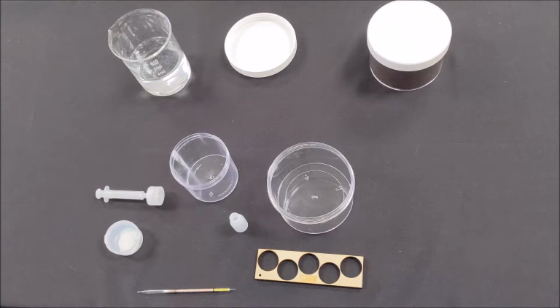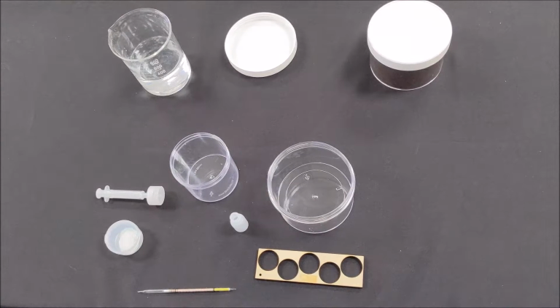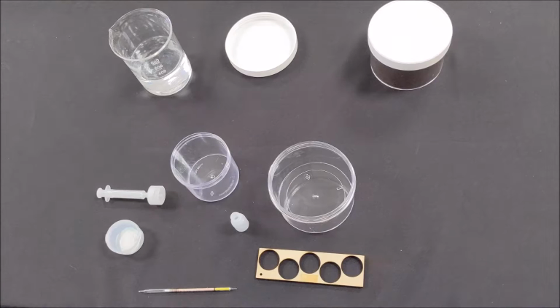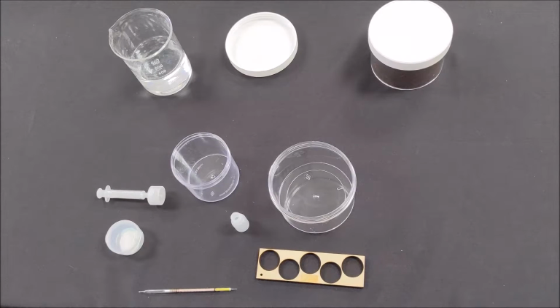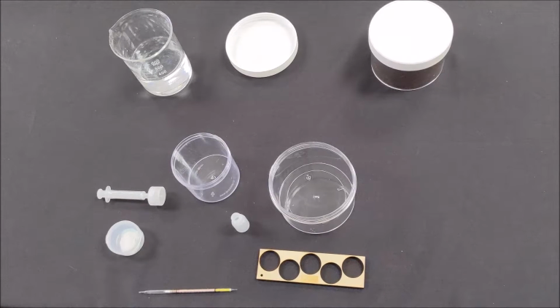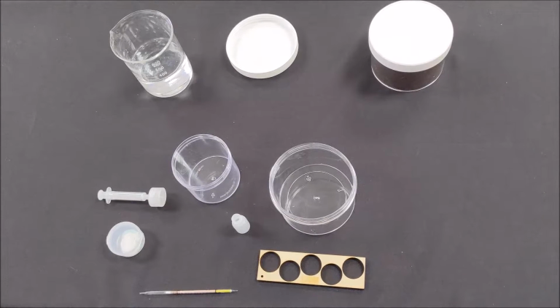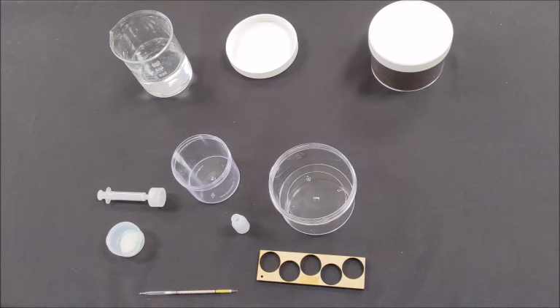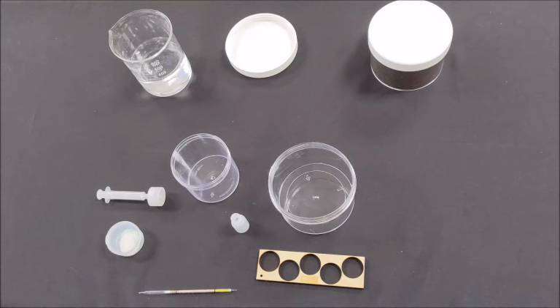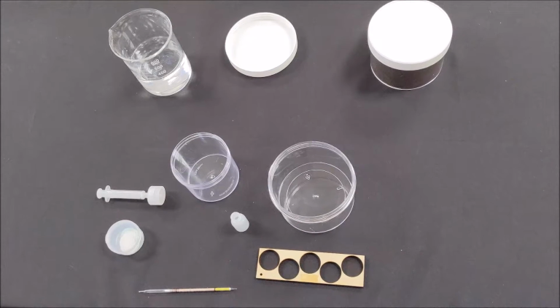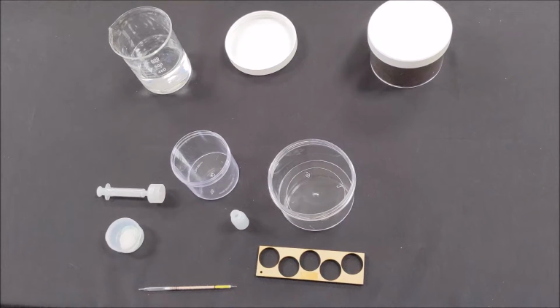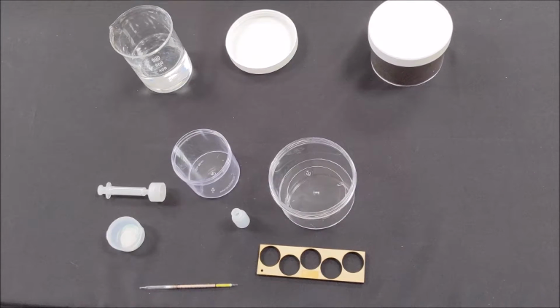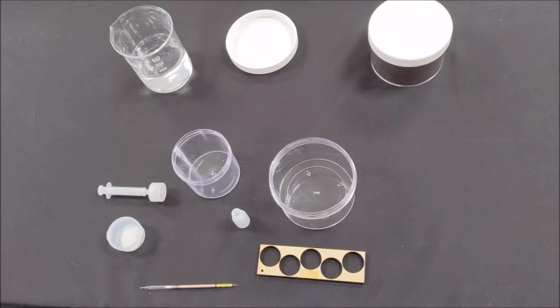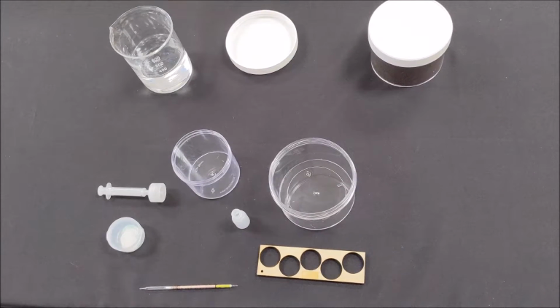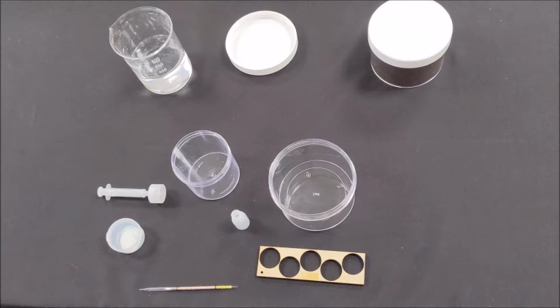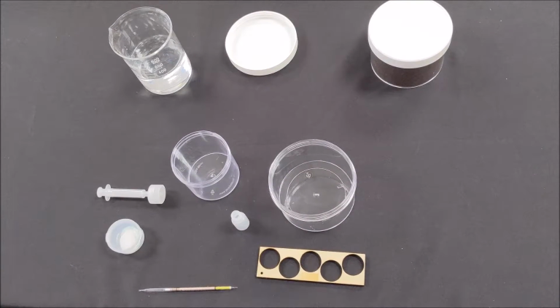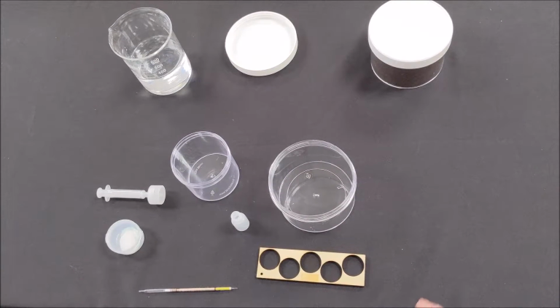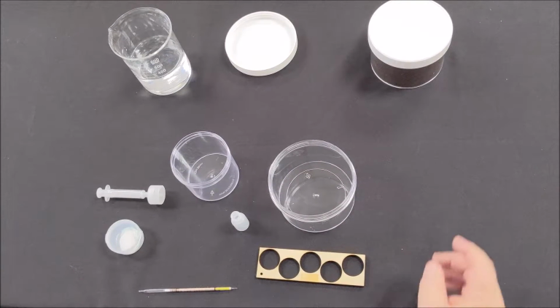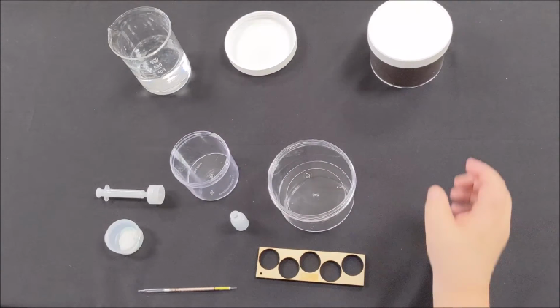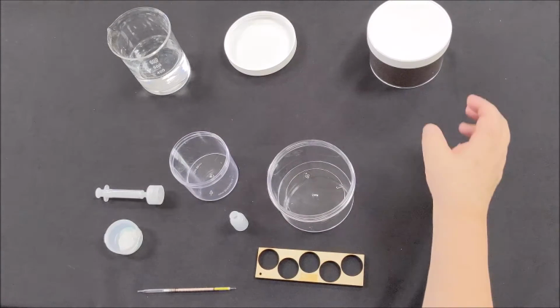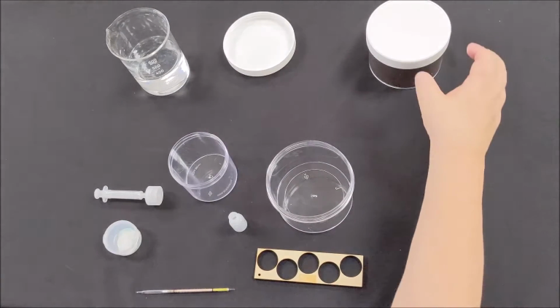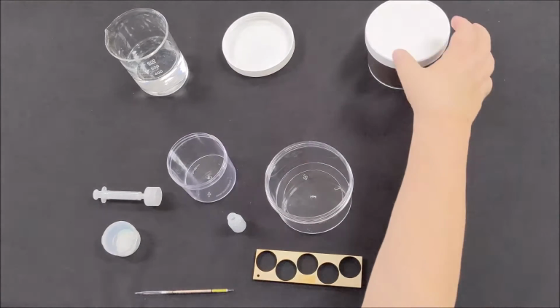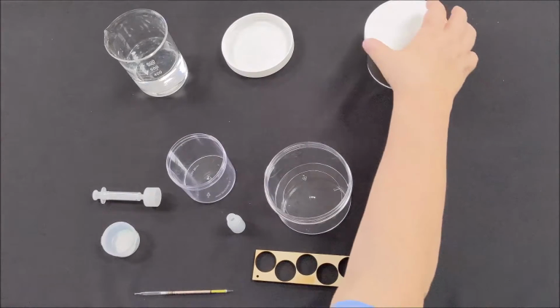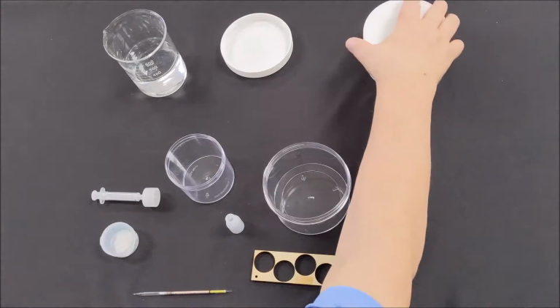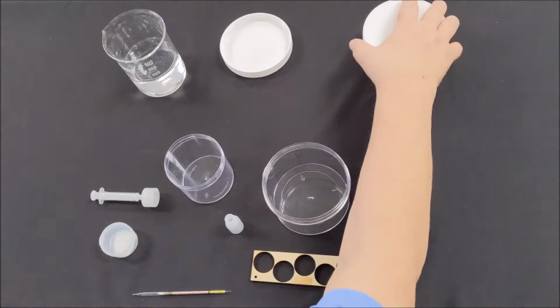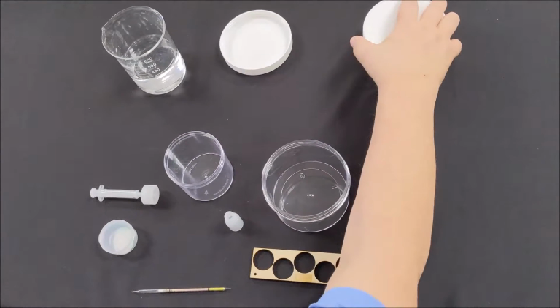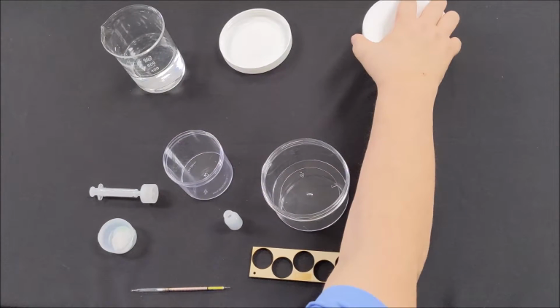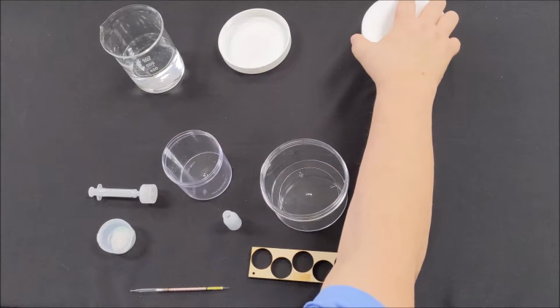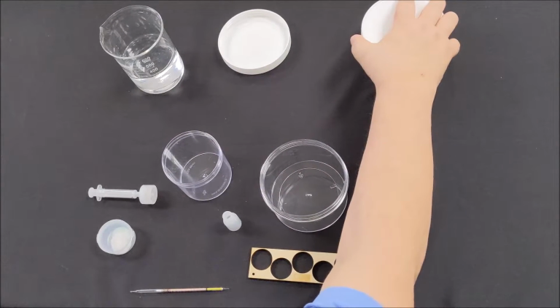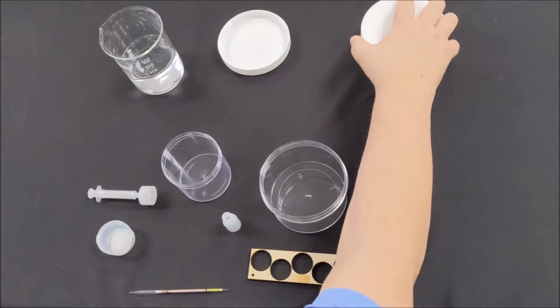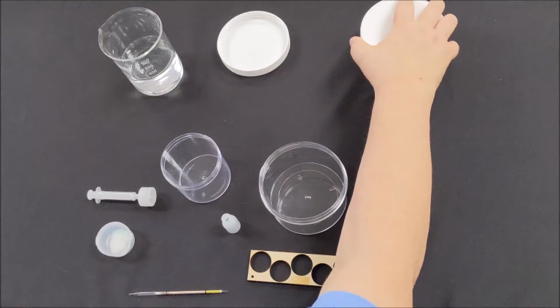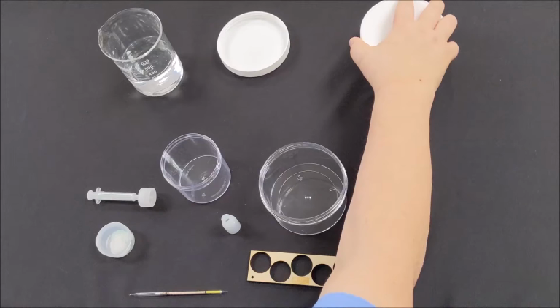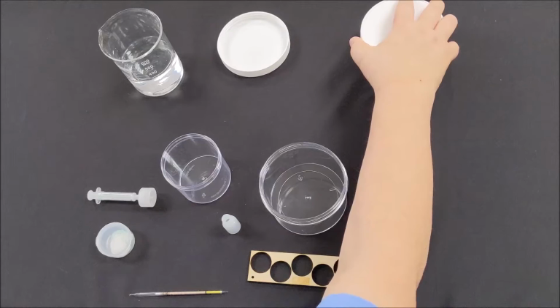Rinse the jars and containers with reagent water until clean. DI or distilled water from the drugstore or supermarket will suffice.